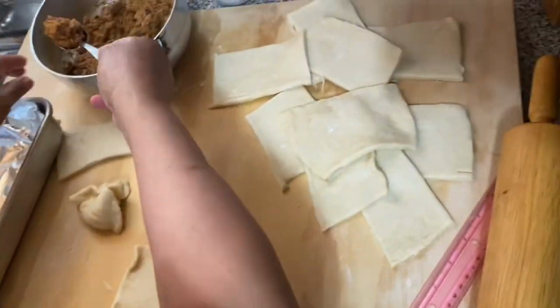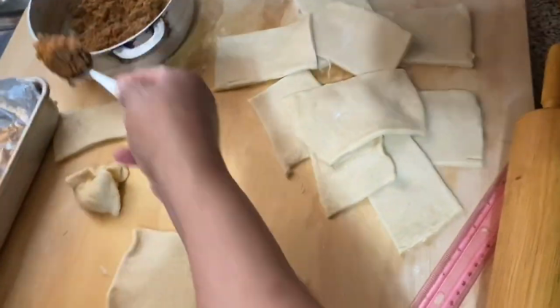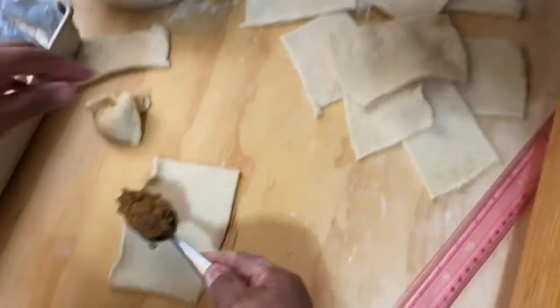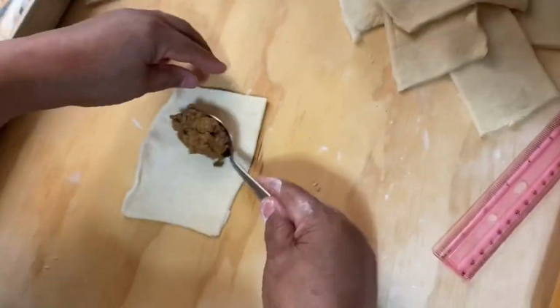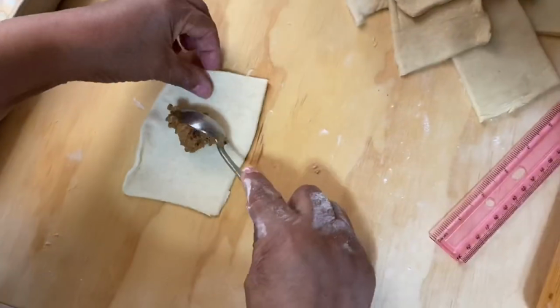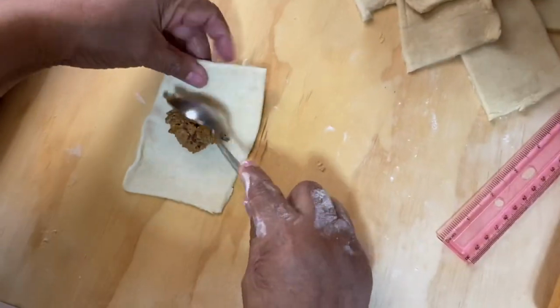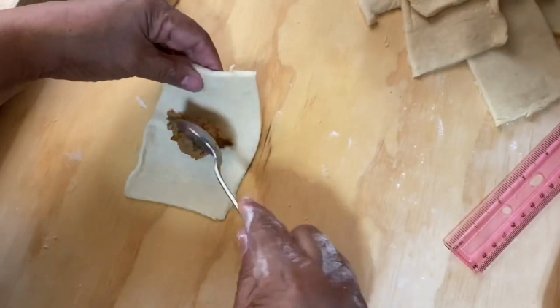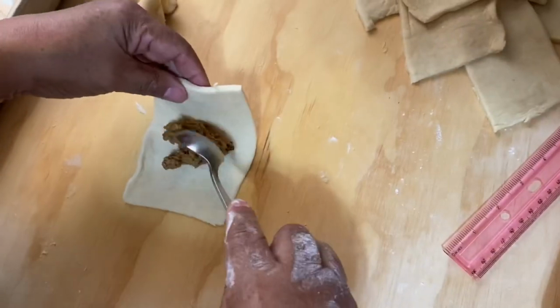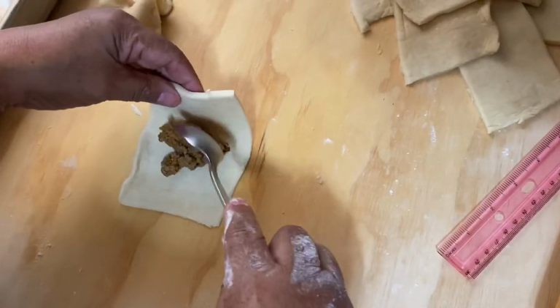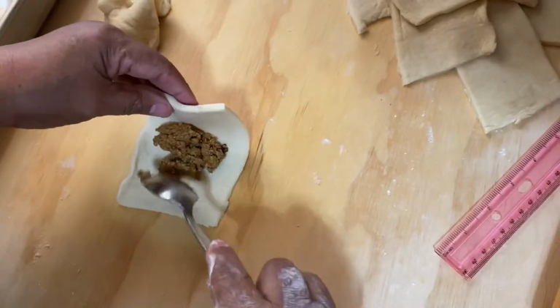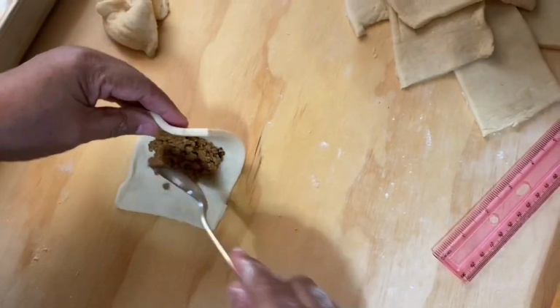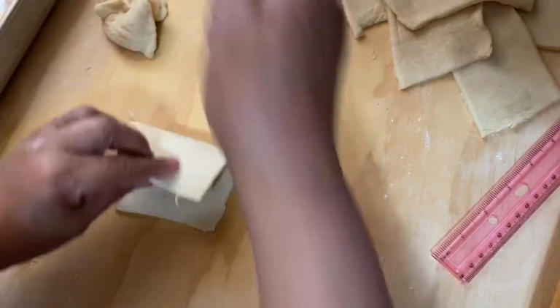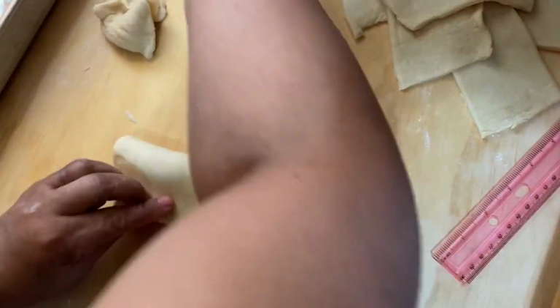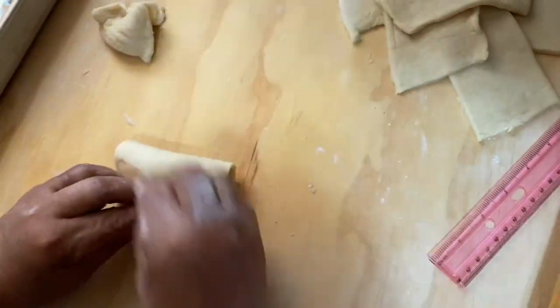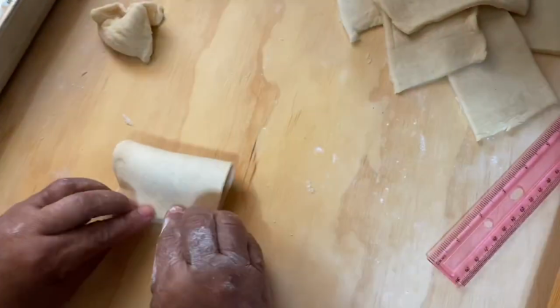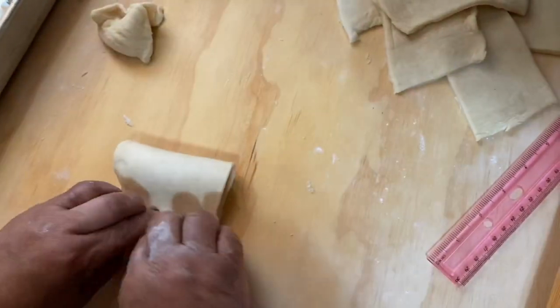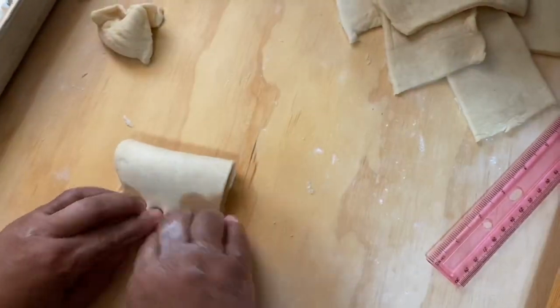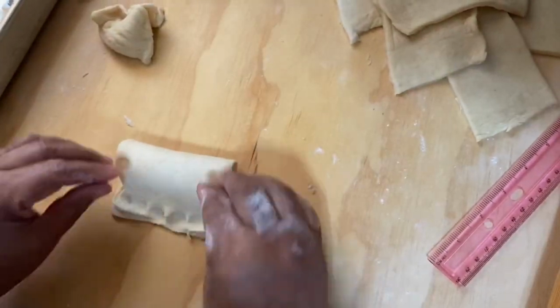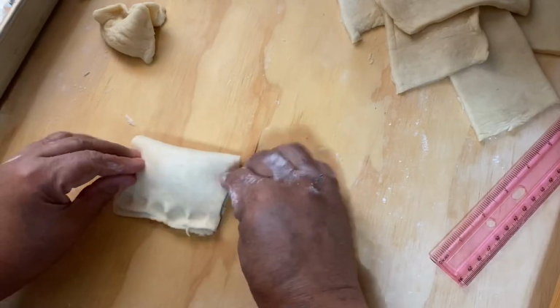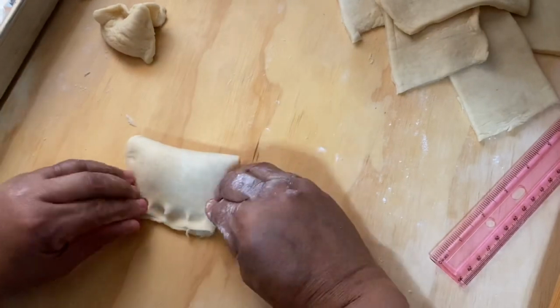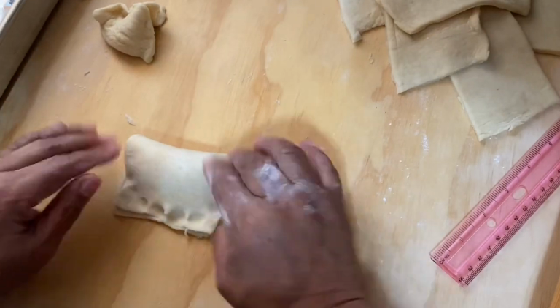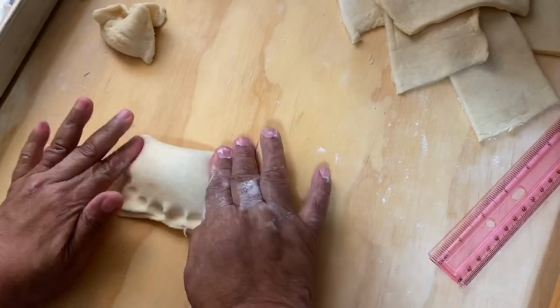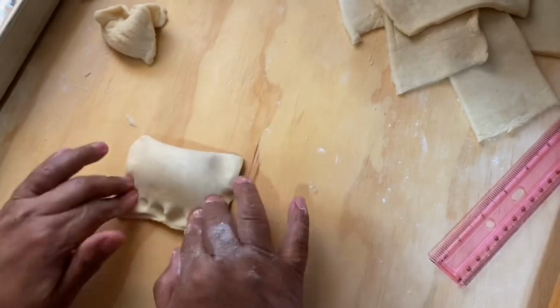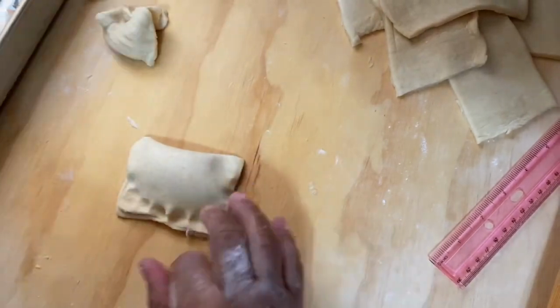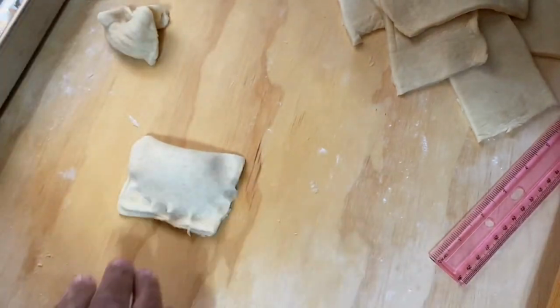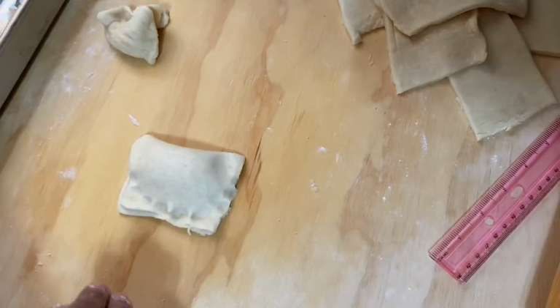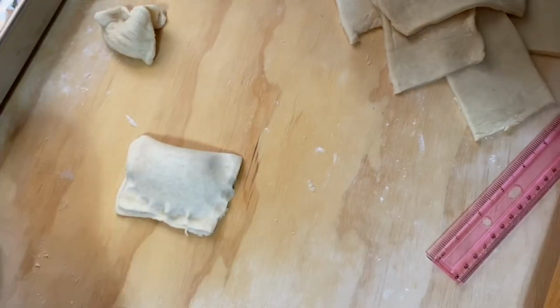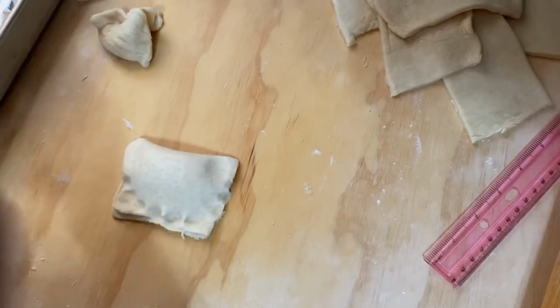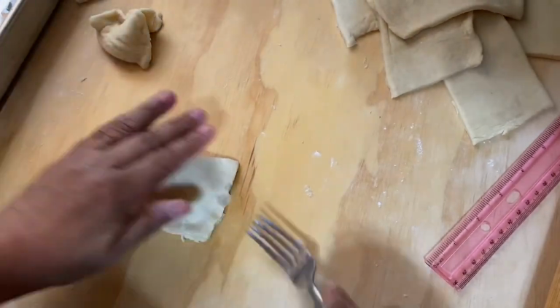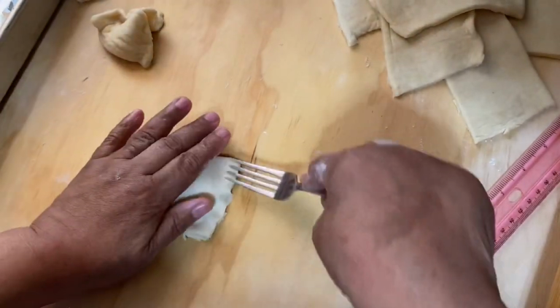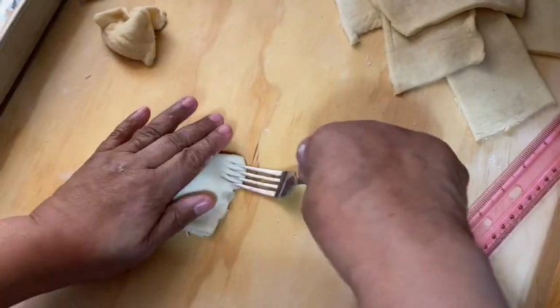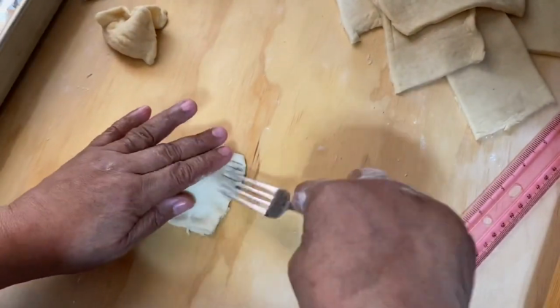Now I put the filling in the dough, close it, and pinch it with a fork.